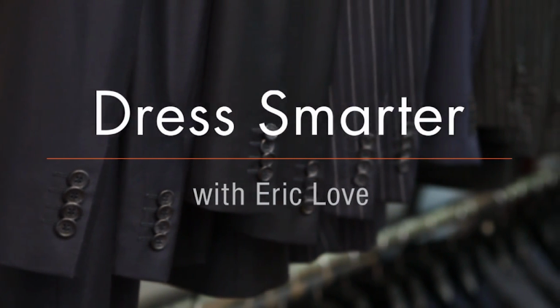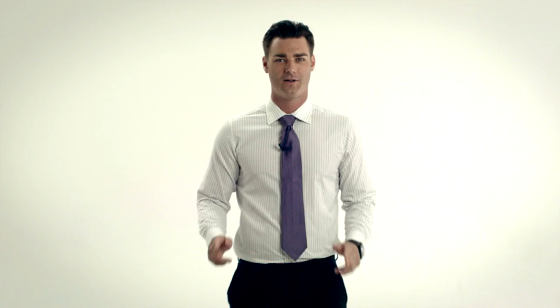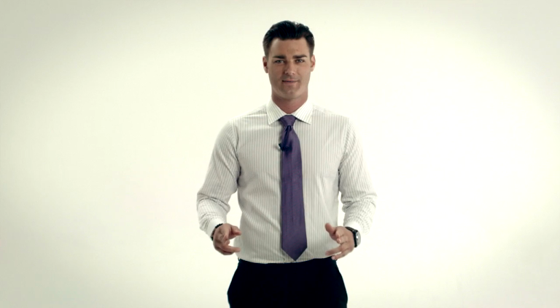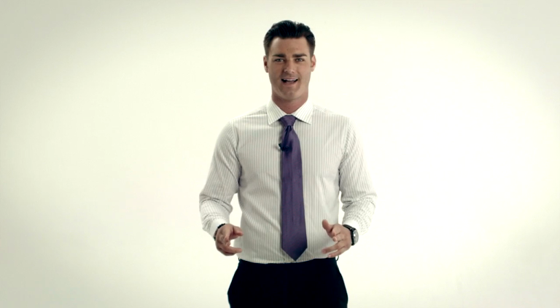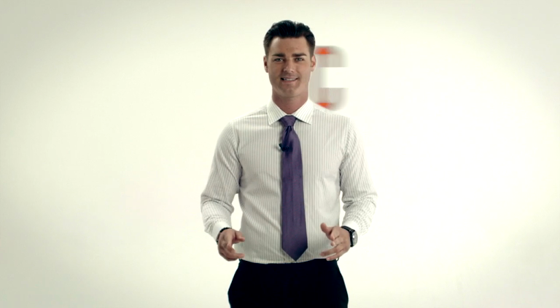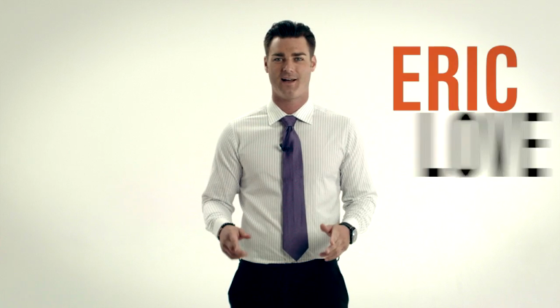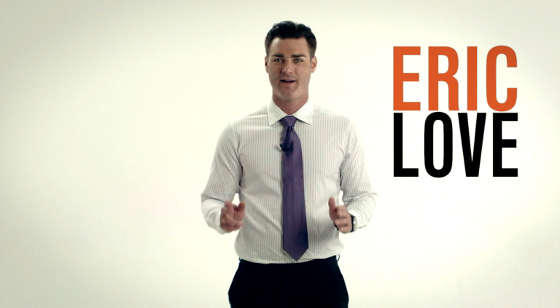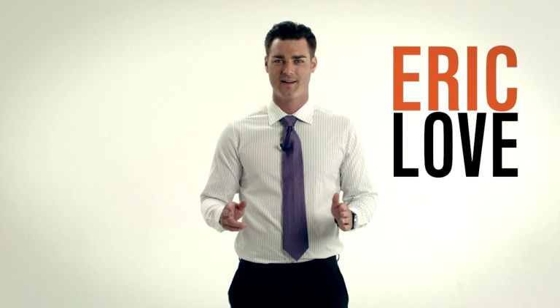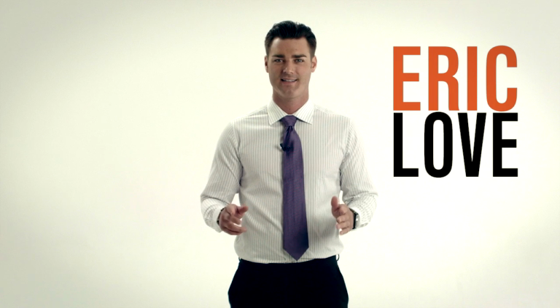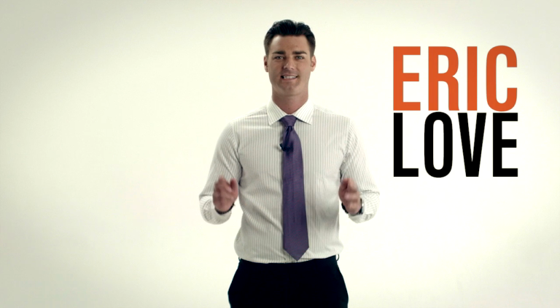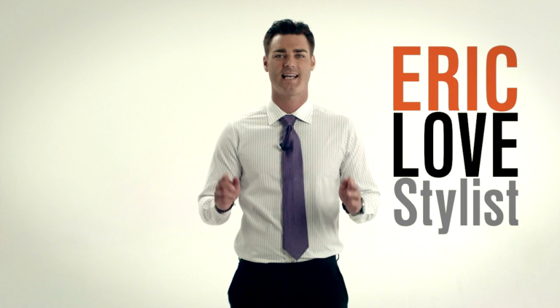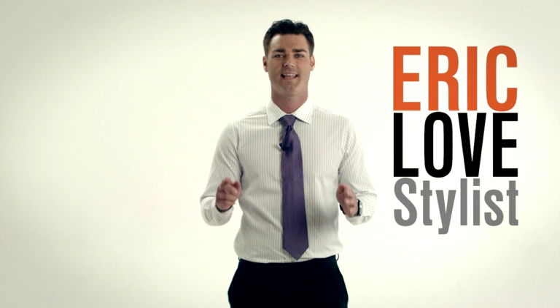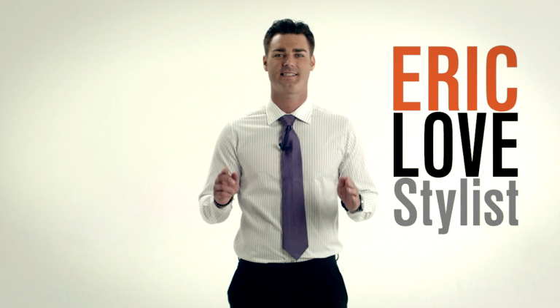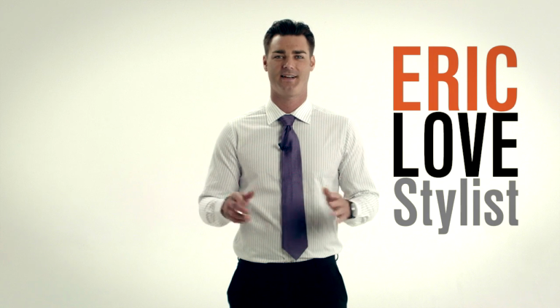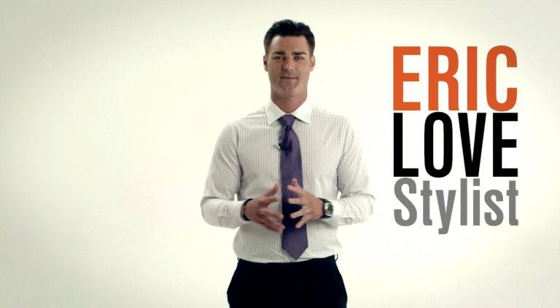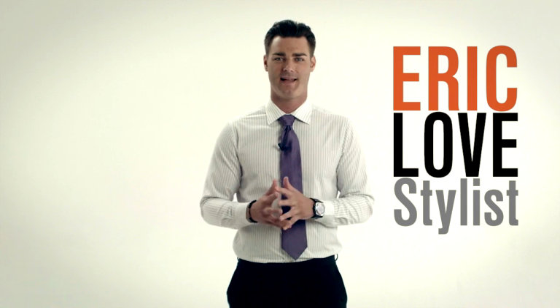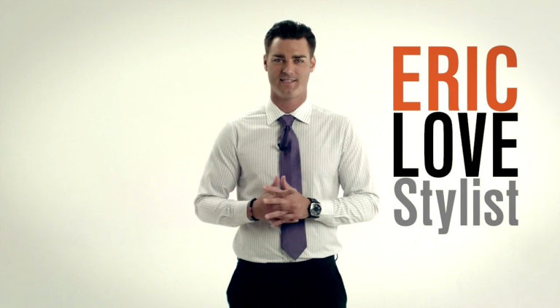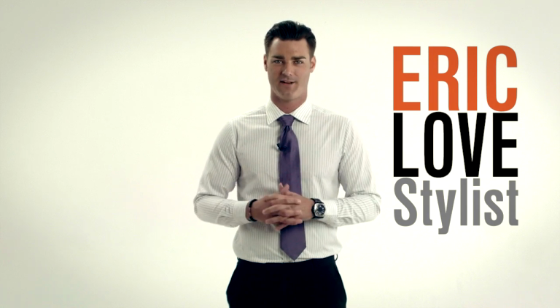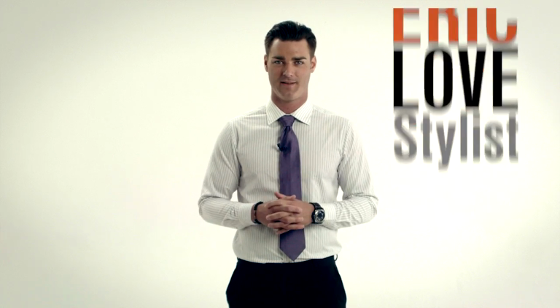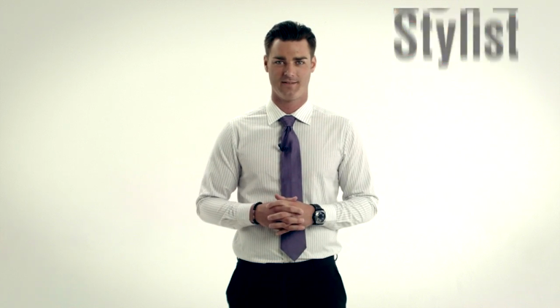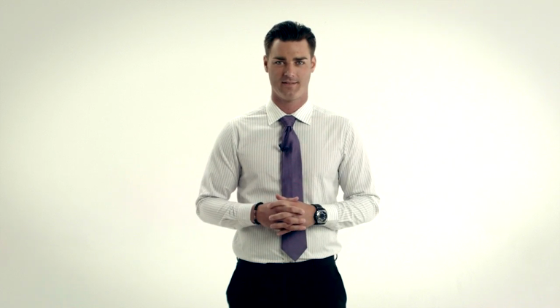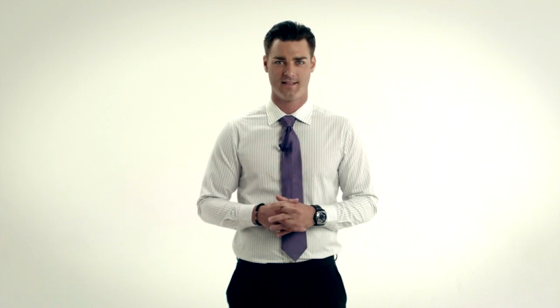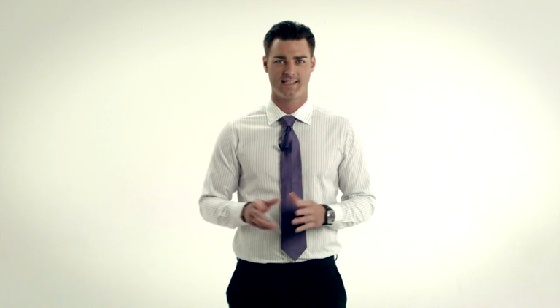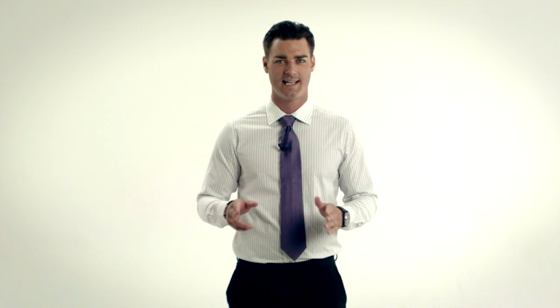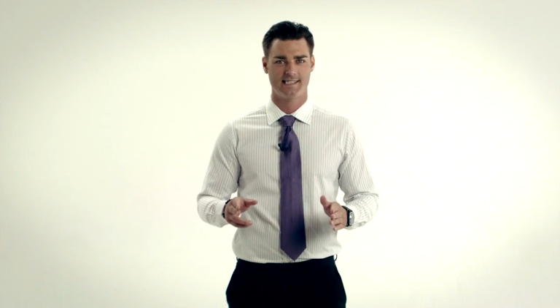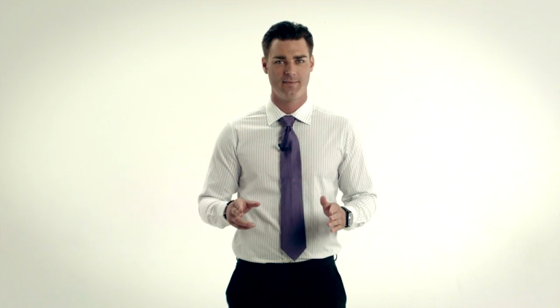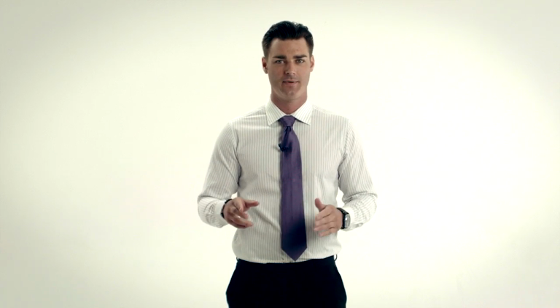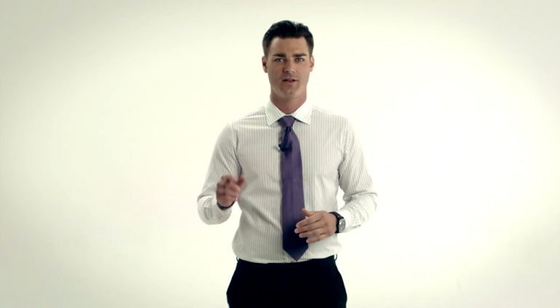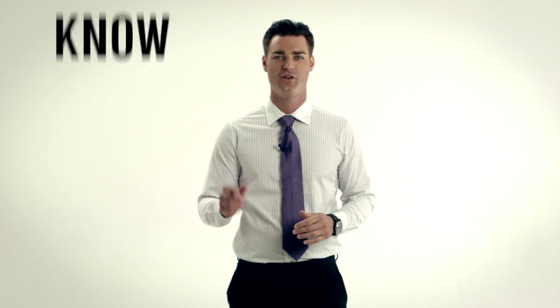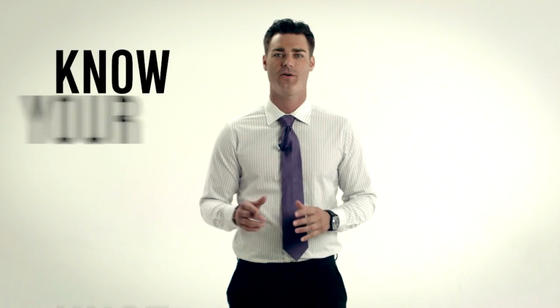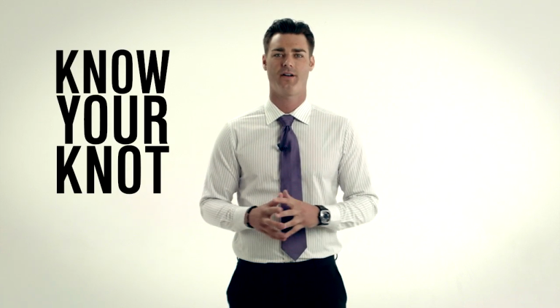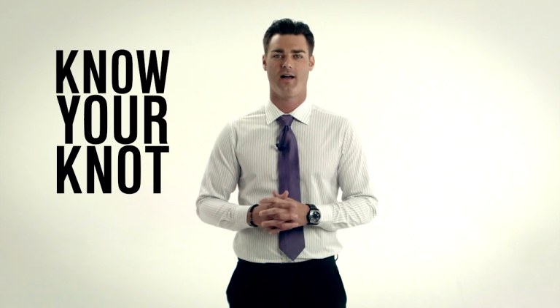What's up guys, I'm Eric, stylist here at Combat and Gentleman. Today's tip: know your knot.